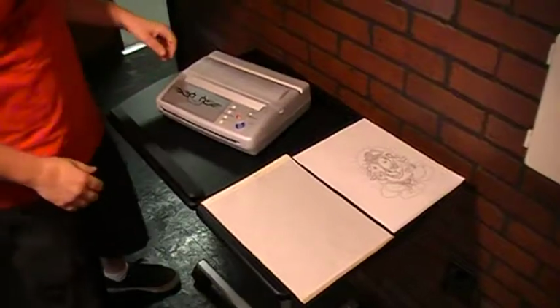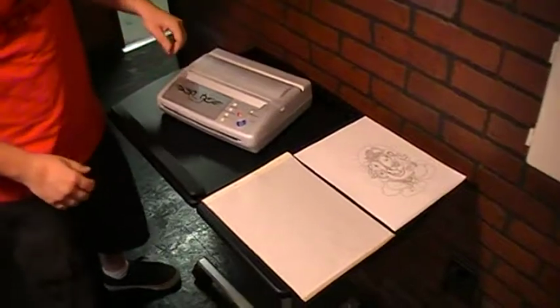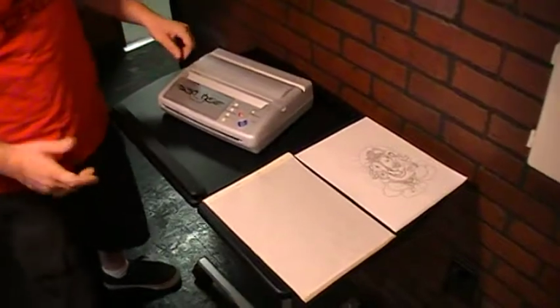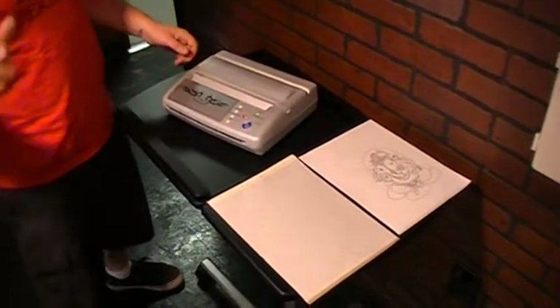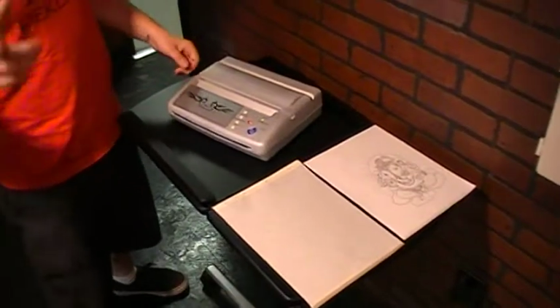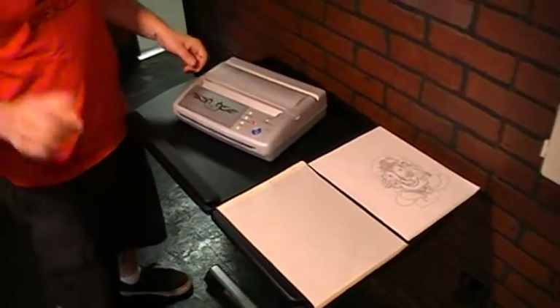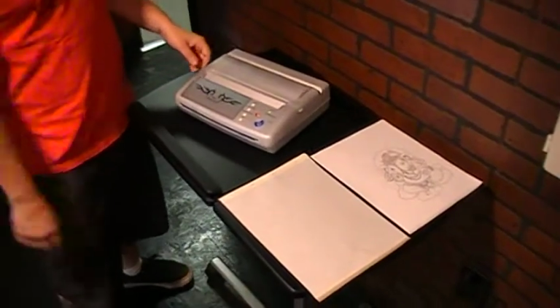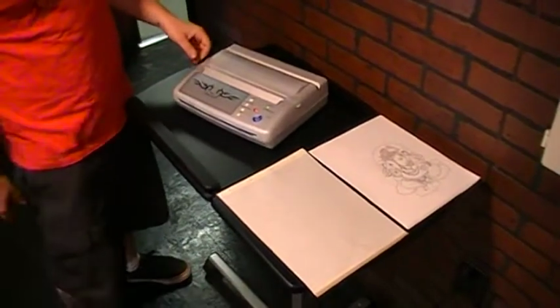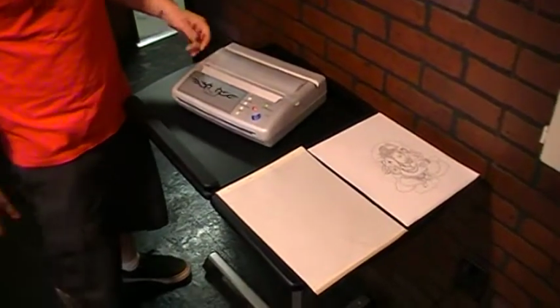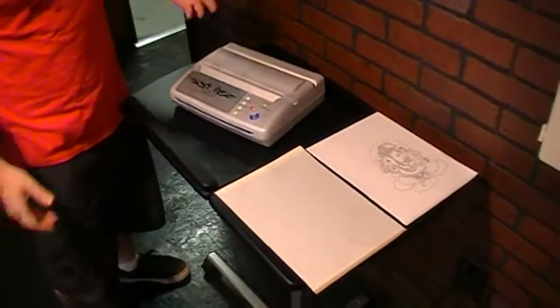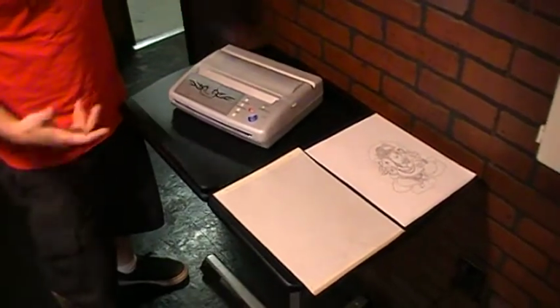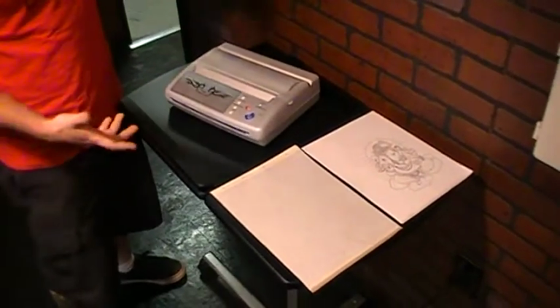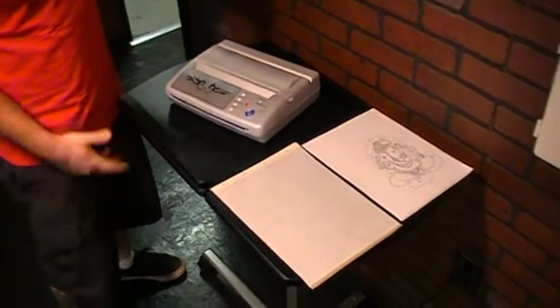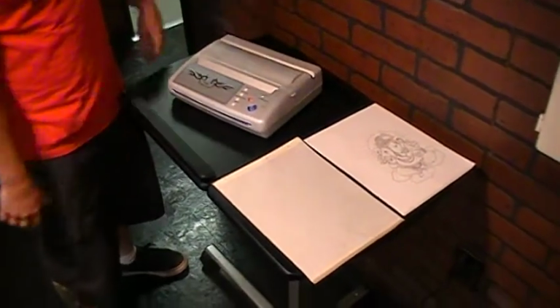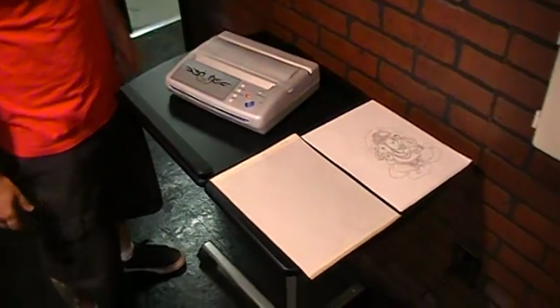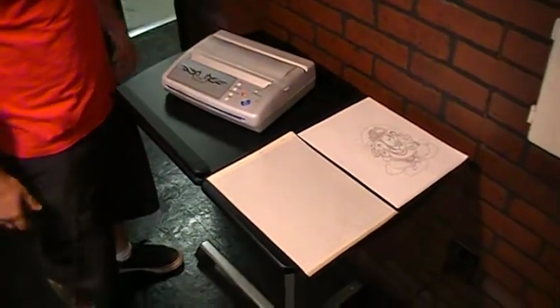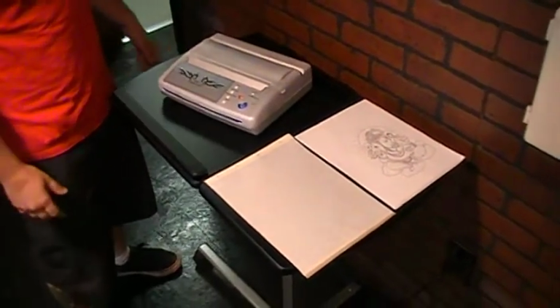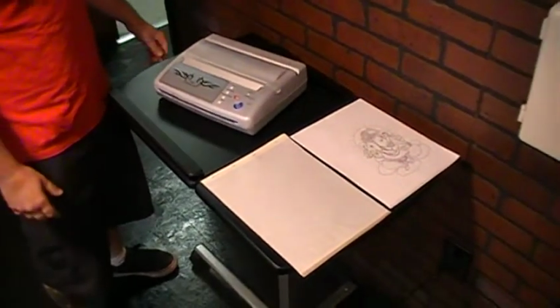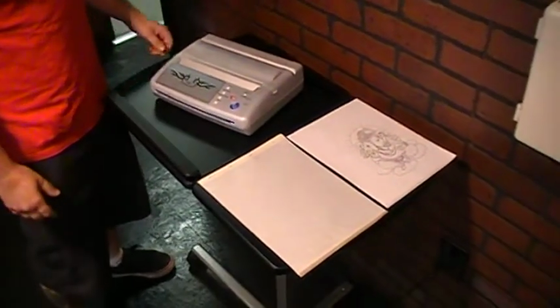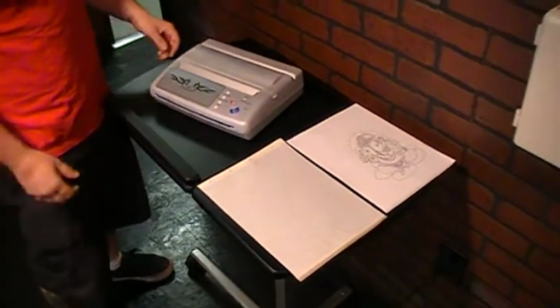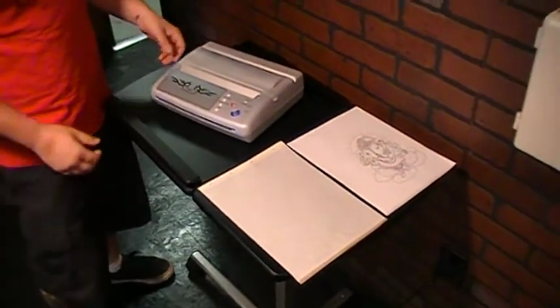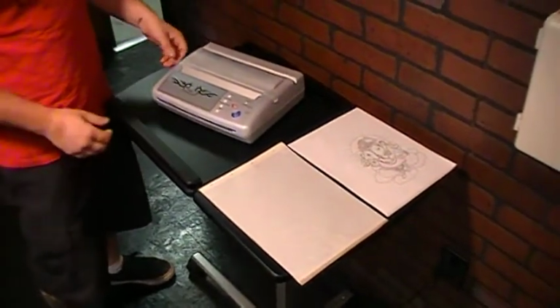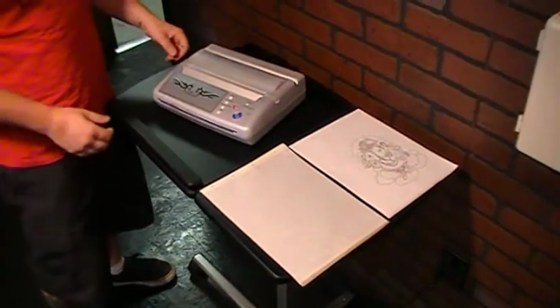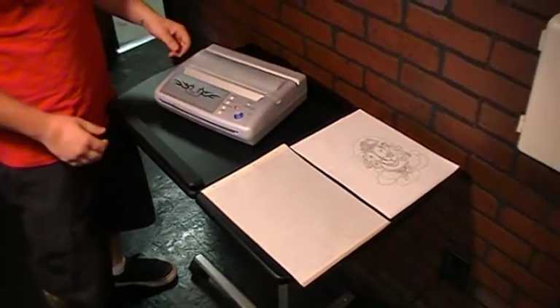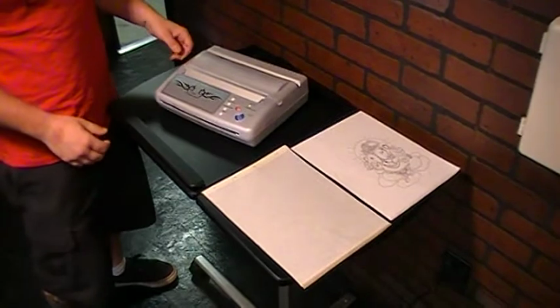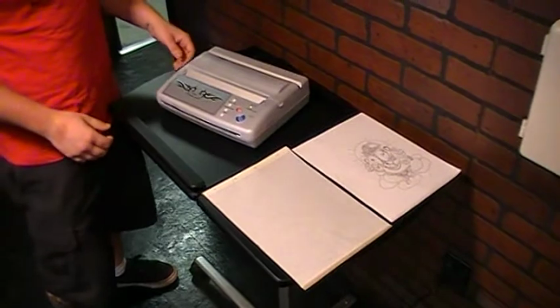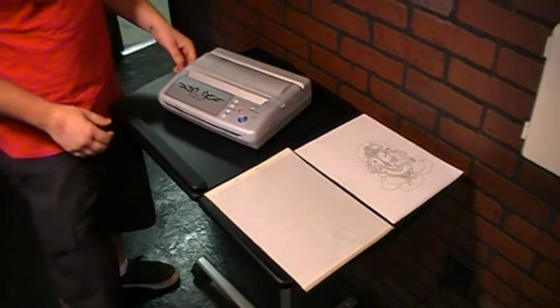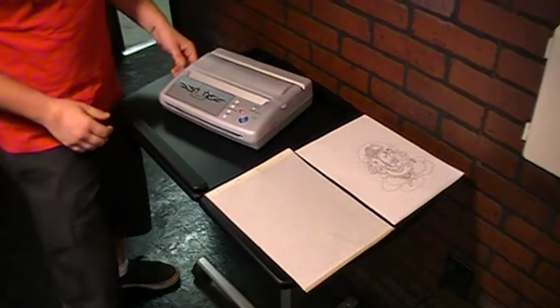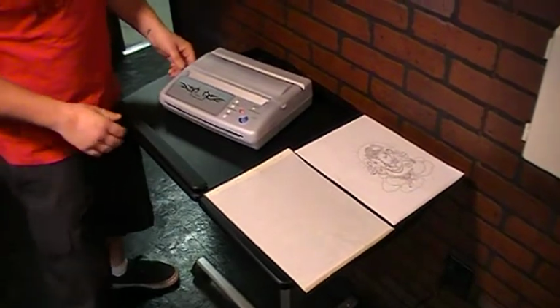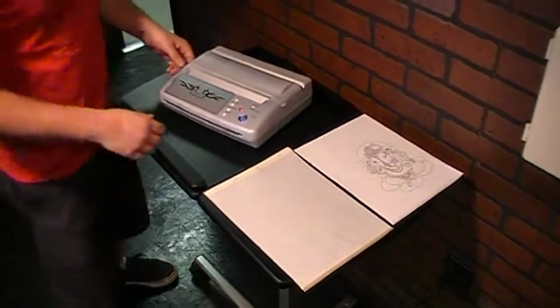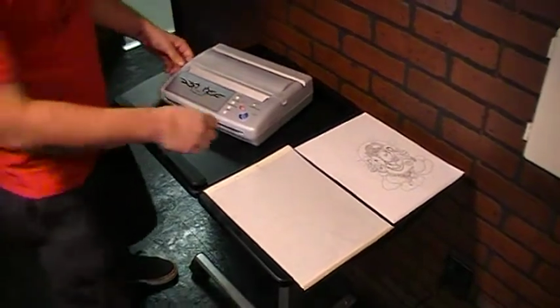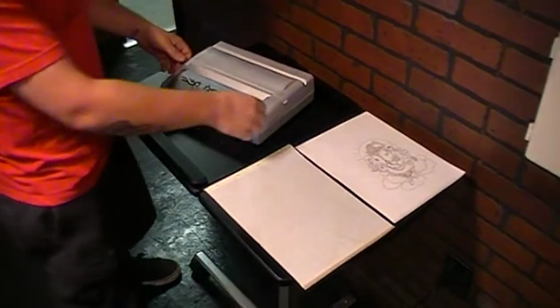Alright, I'm Raleigh from Cops and Cons. I'm going to show you how to use the Tattoo Thermal Copier today. It's really simple.